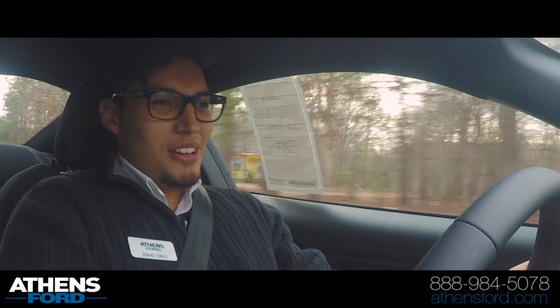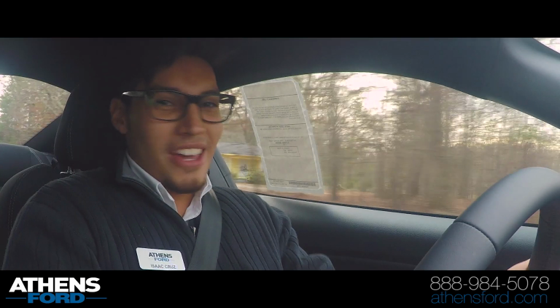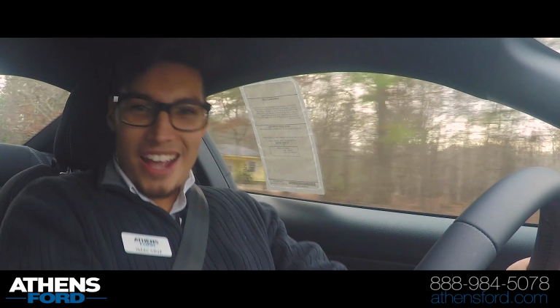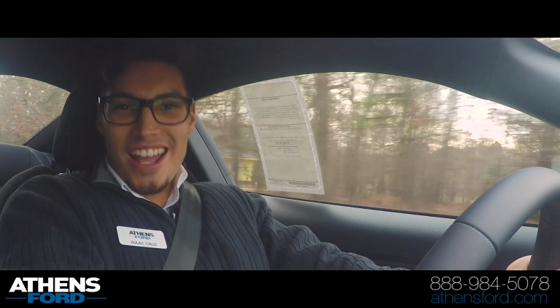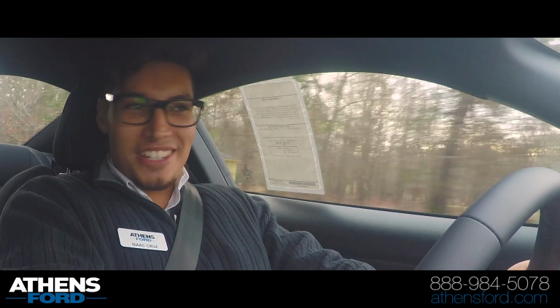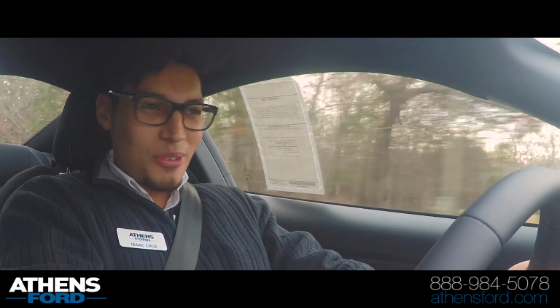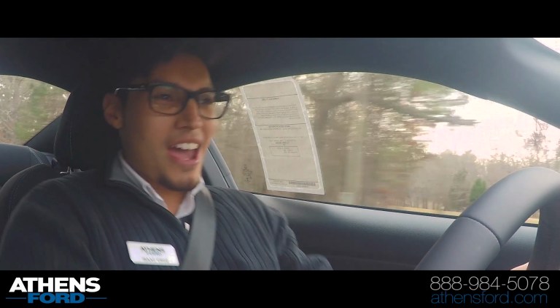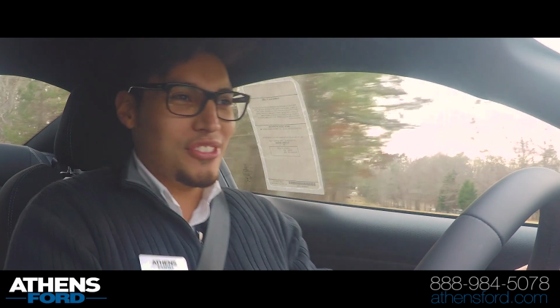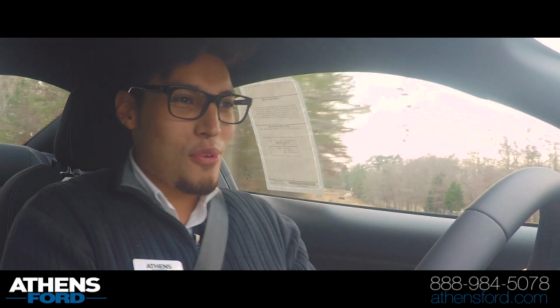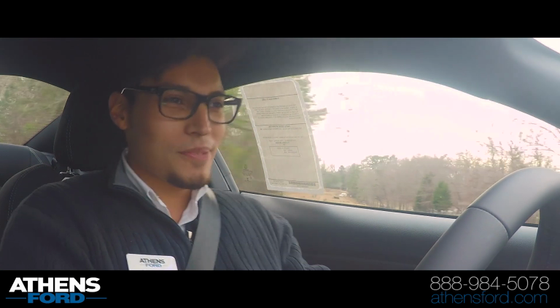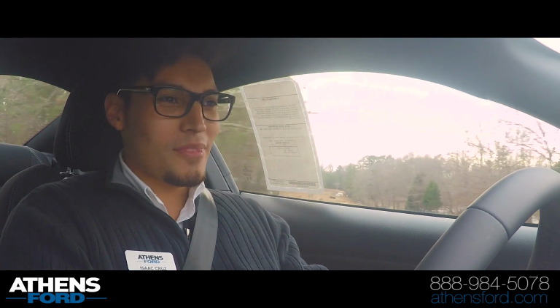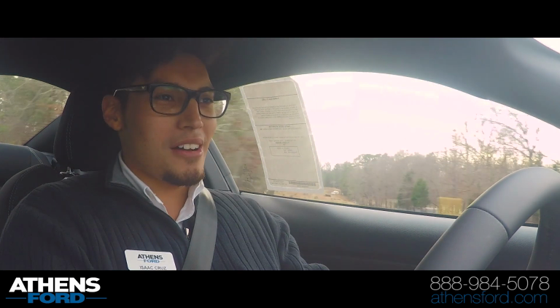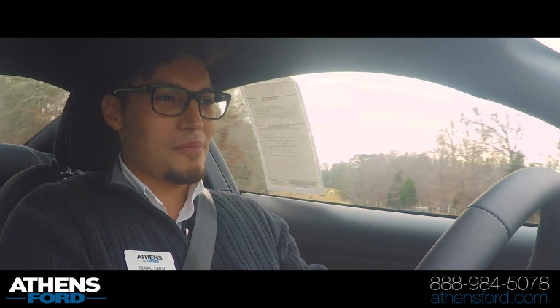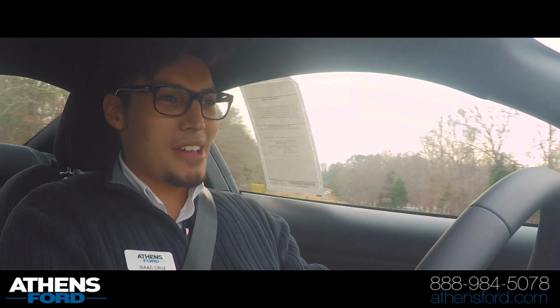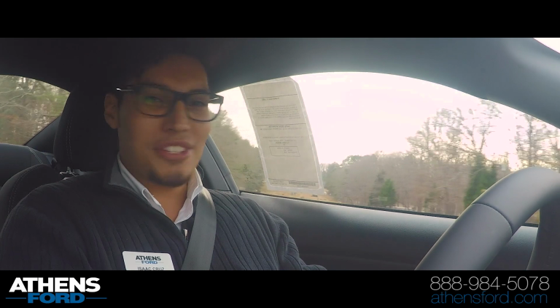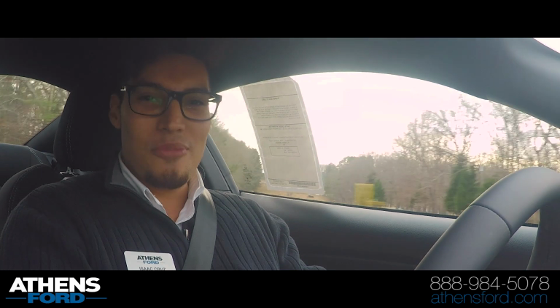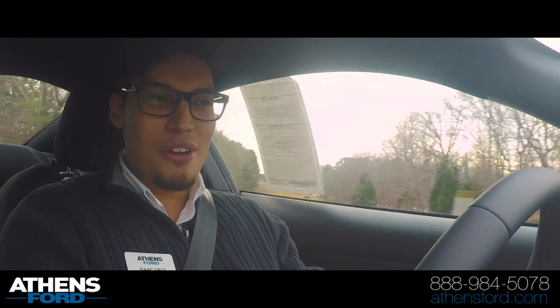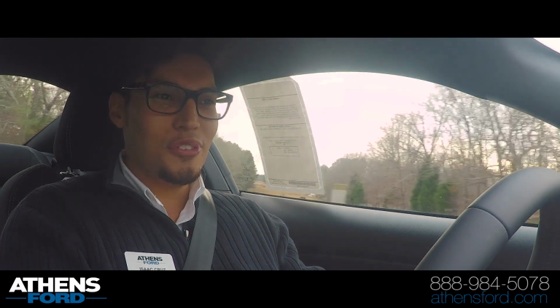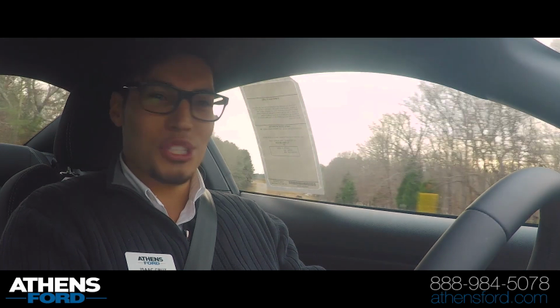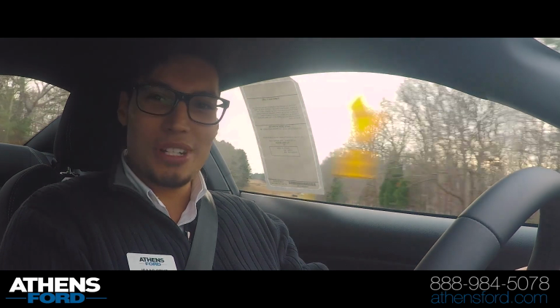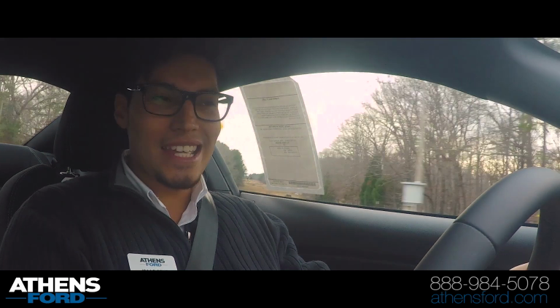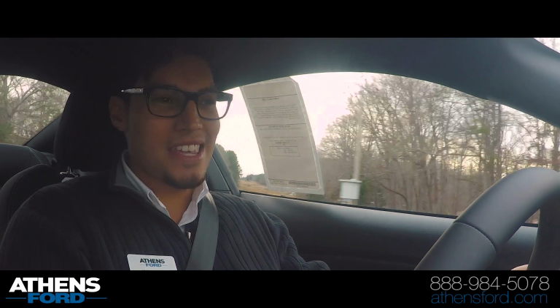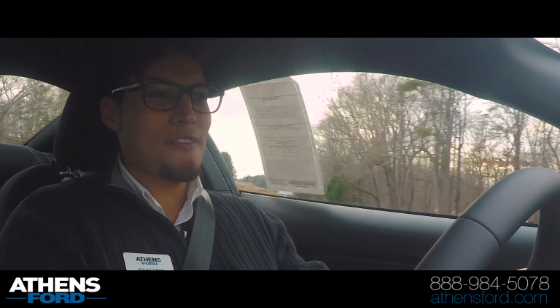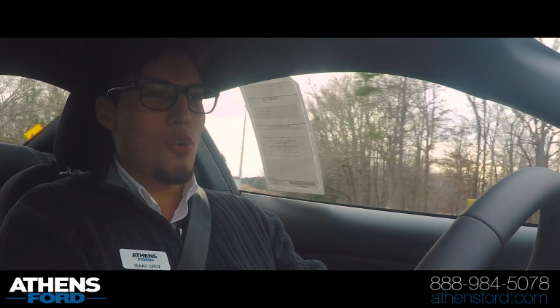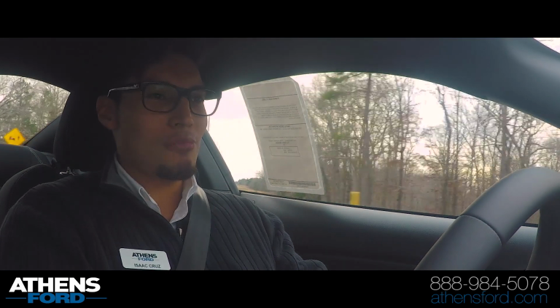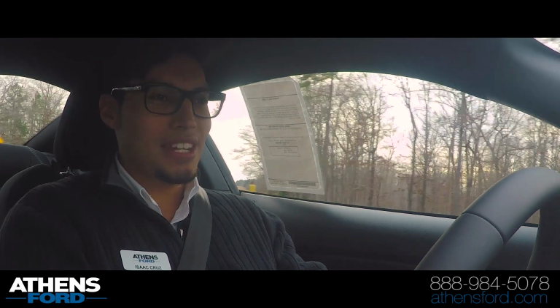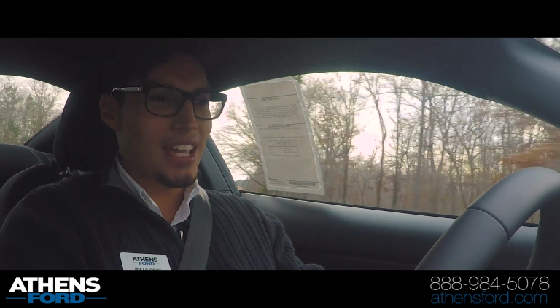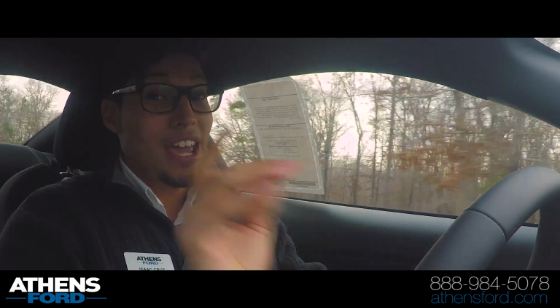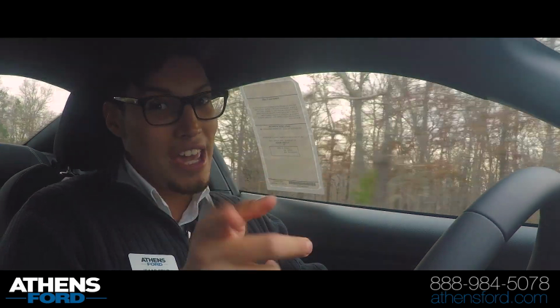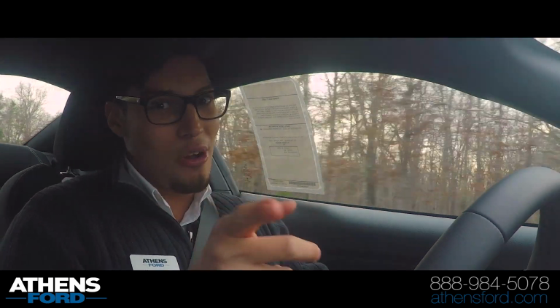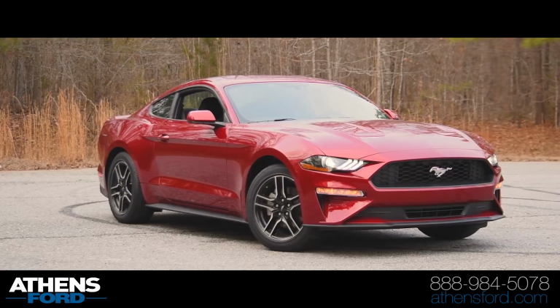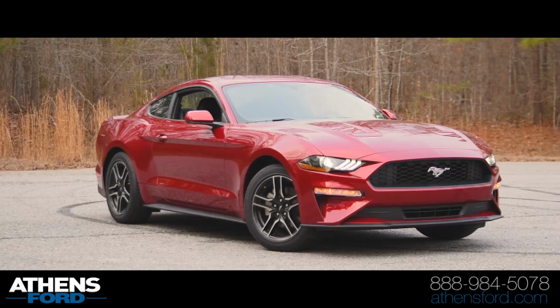Hey guys, this is Isaac here with Athens Ford, and today we are reviewing a 2018 Ford Mustang EcoBoost.